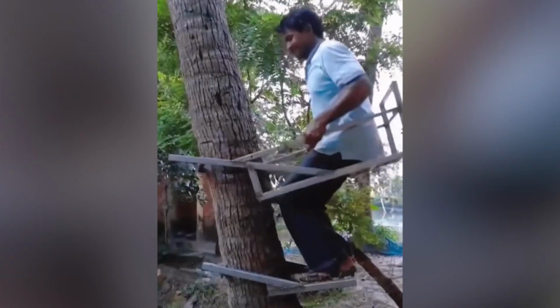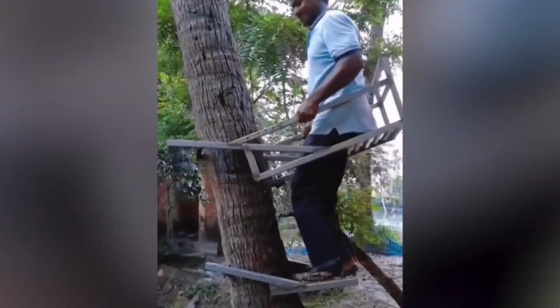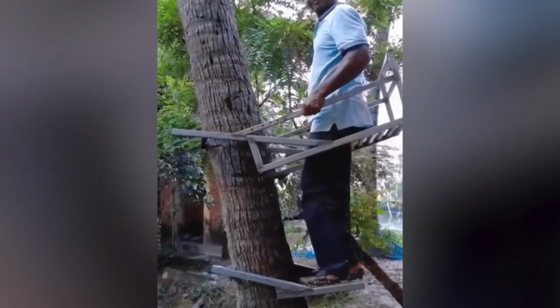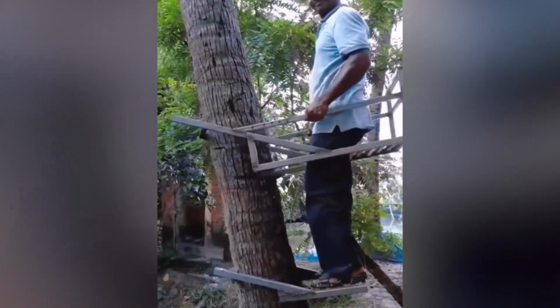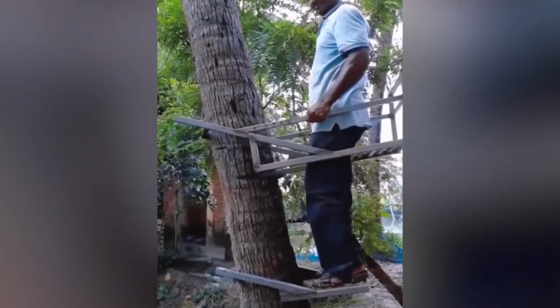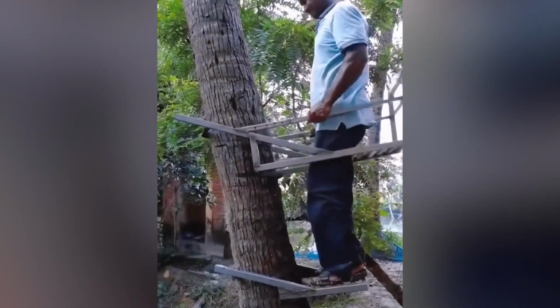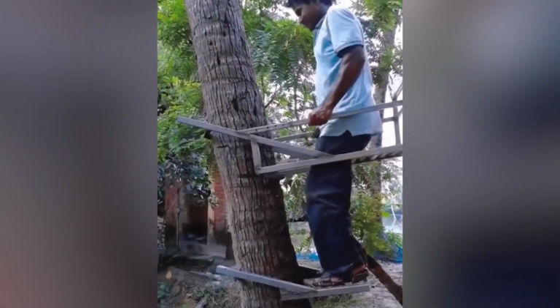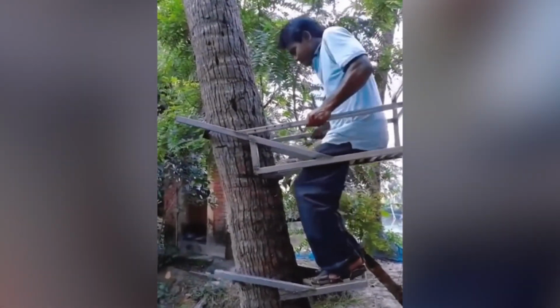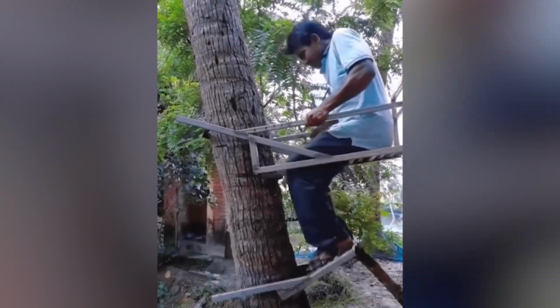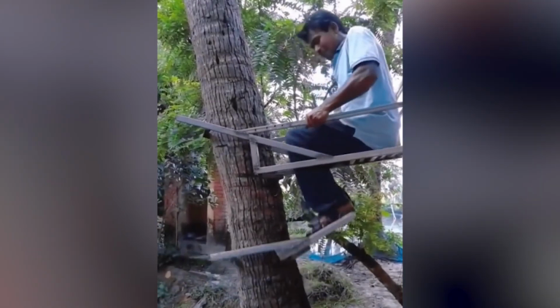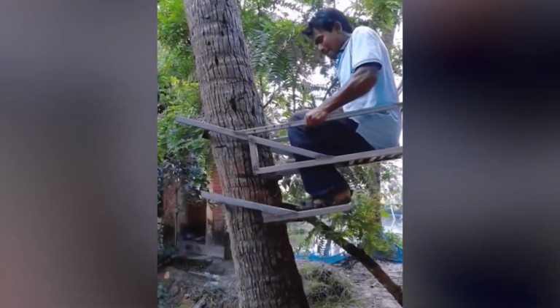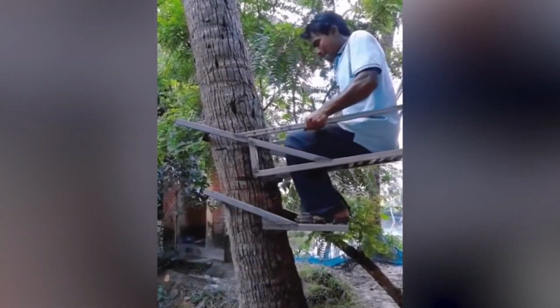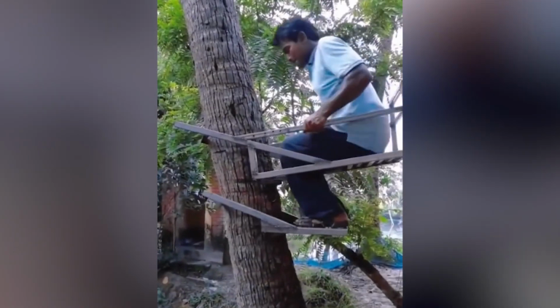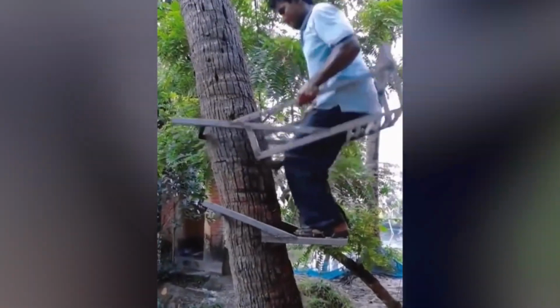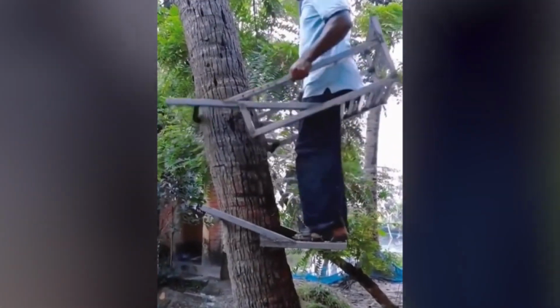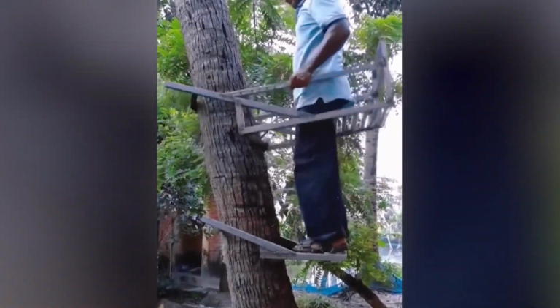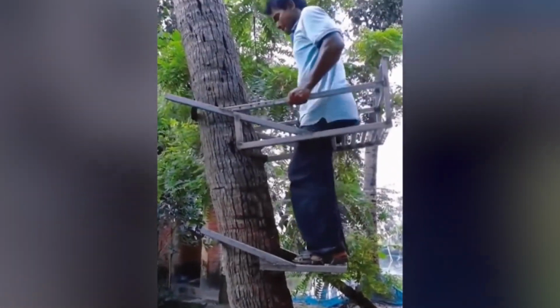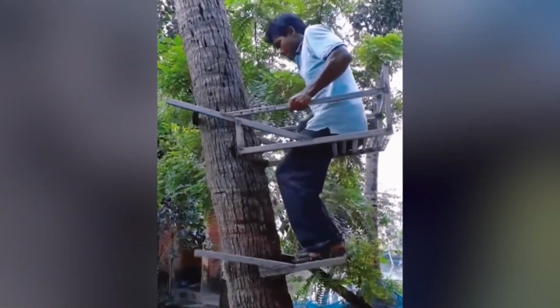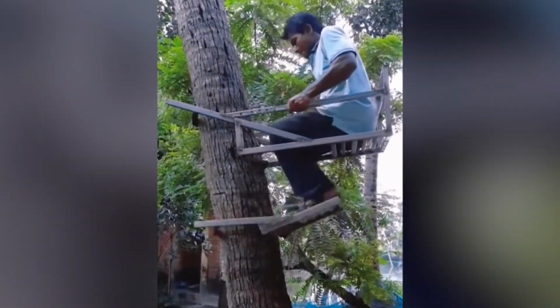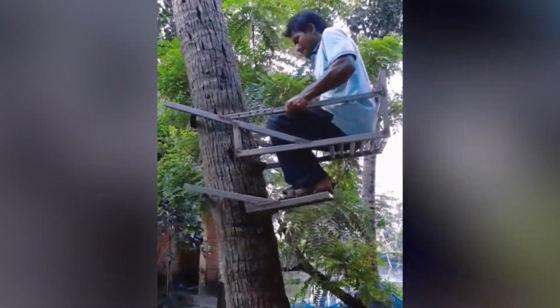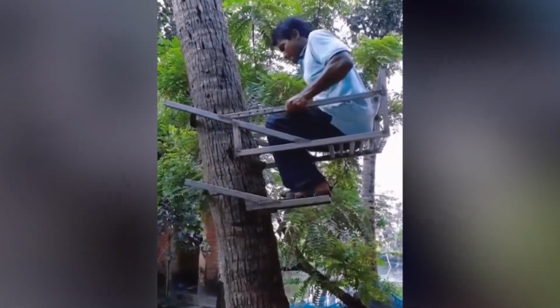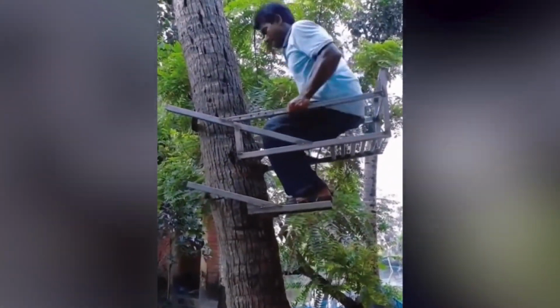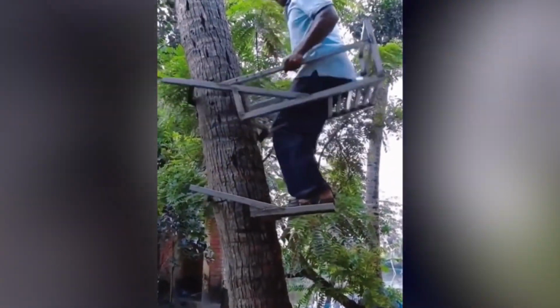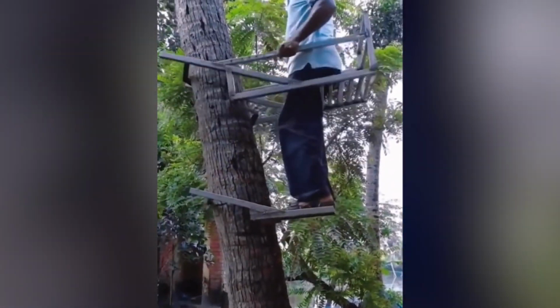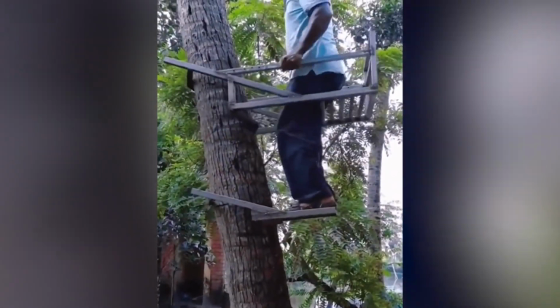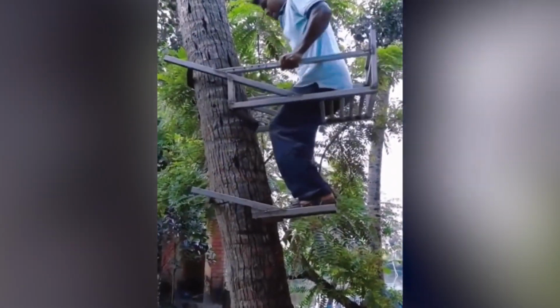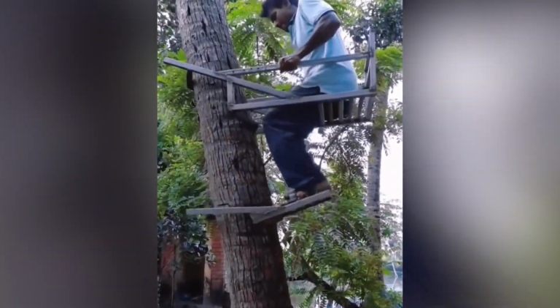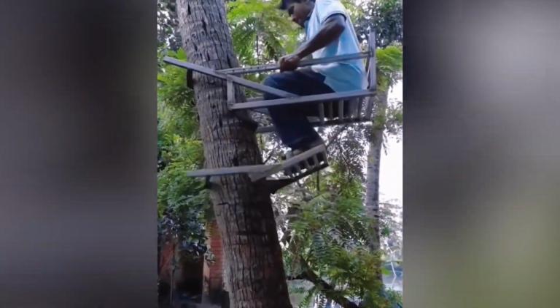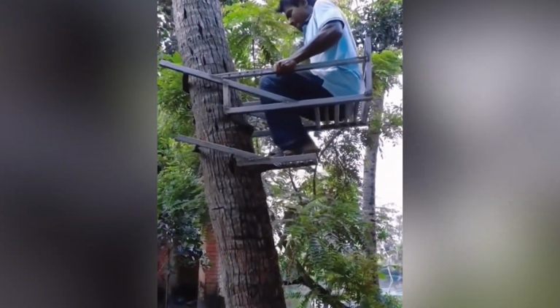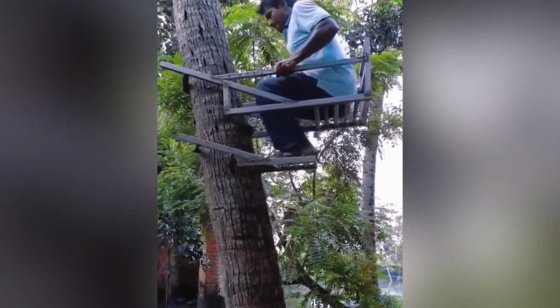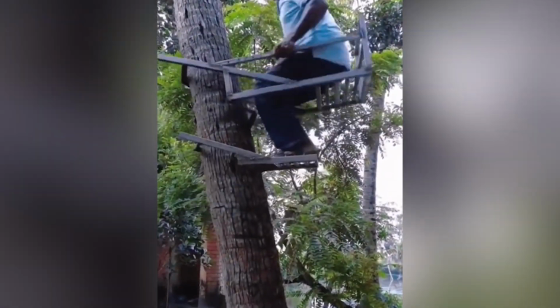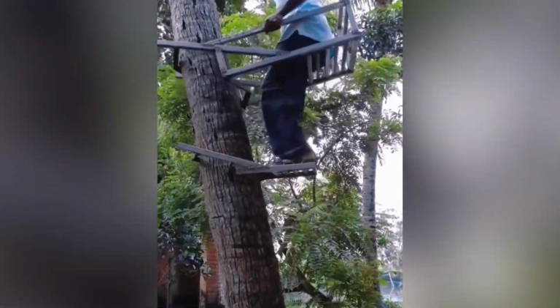Tree climbing is one of the great ways to get out and enjoy nature while getting some exercise at the same time.